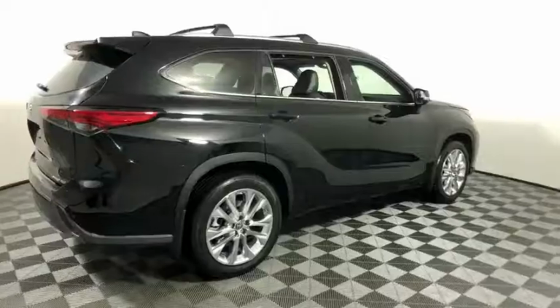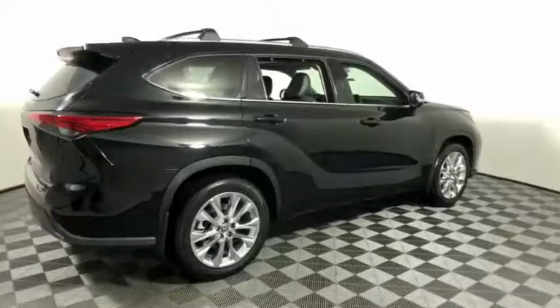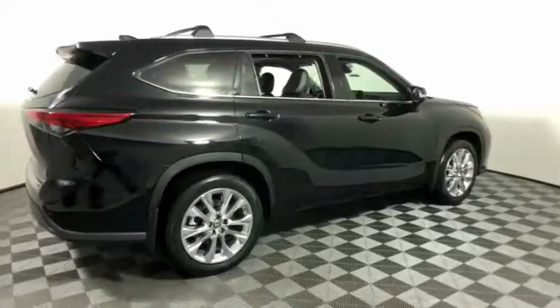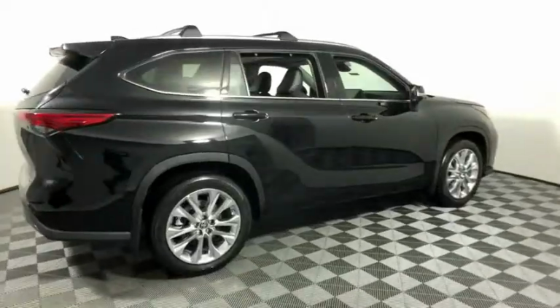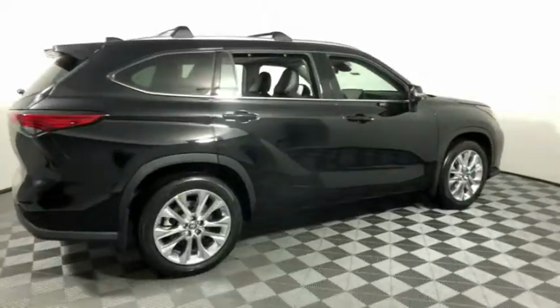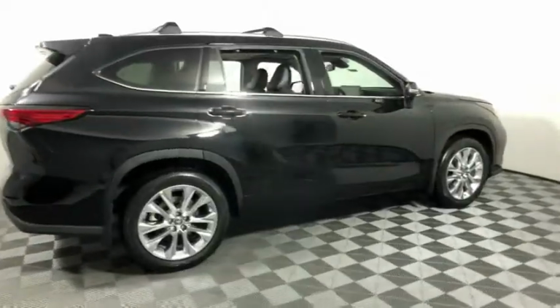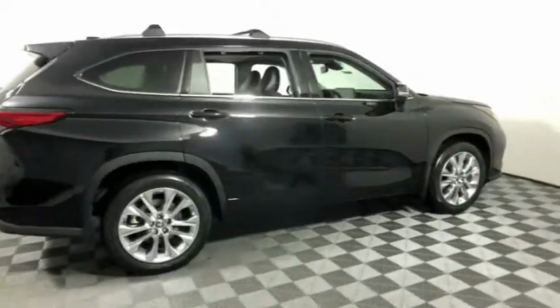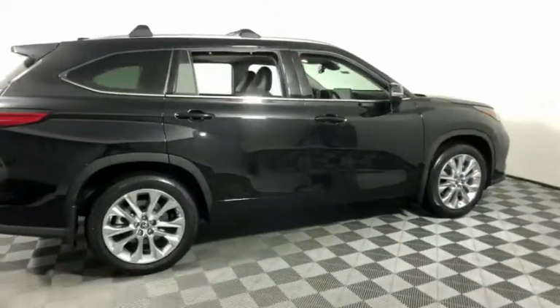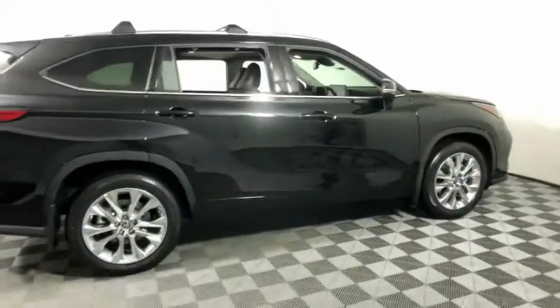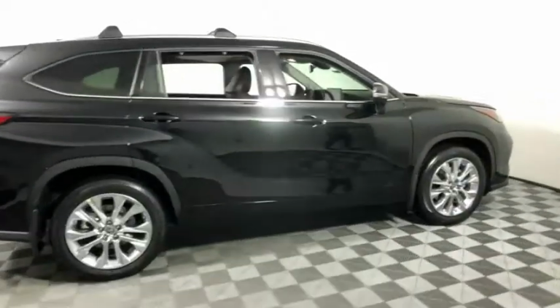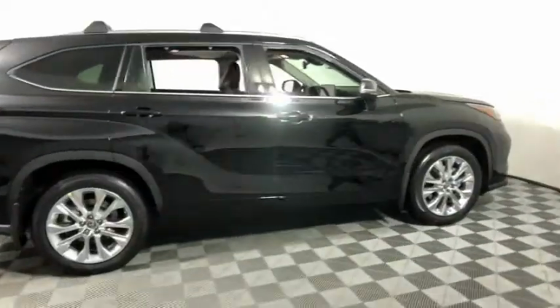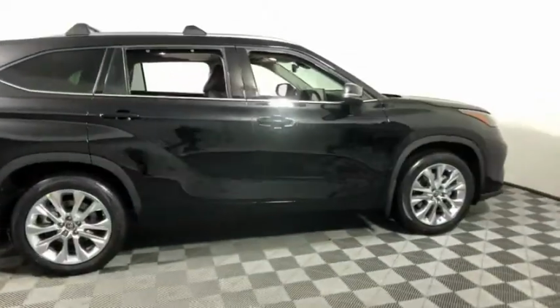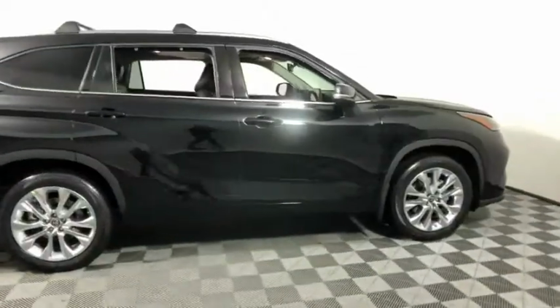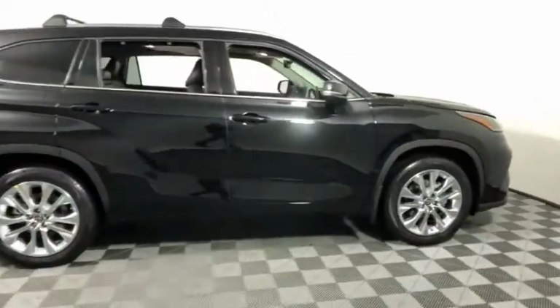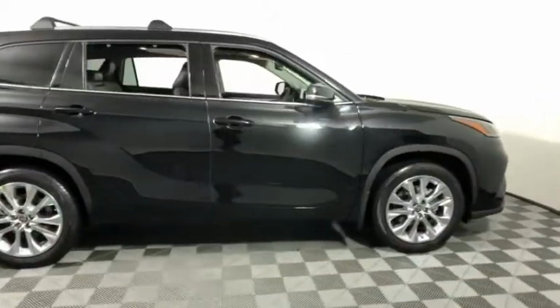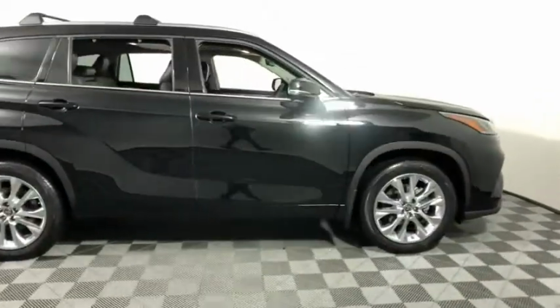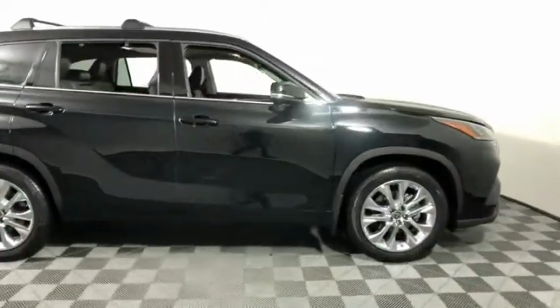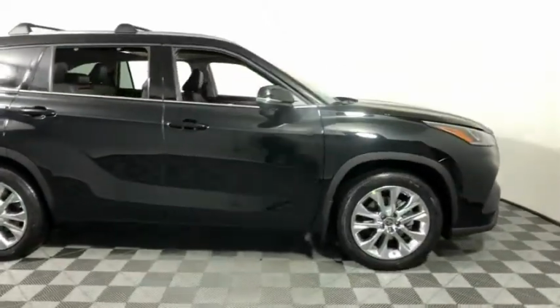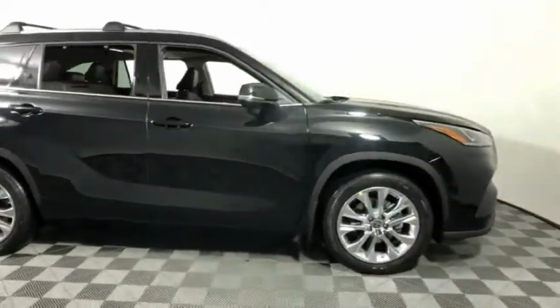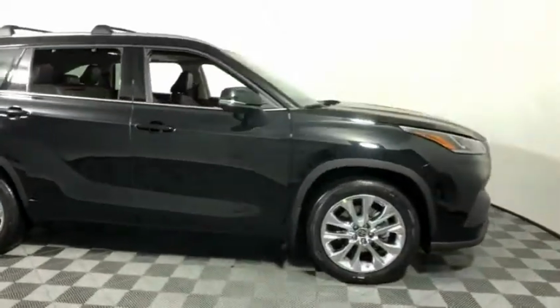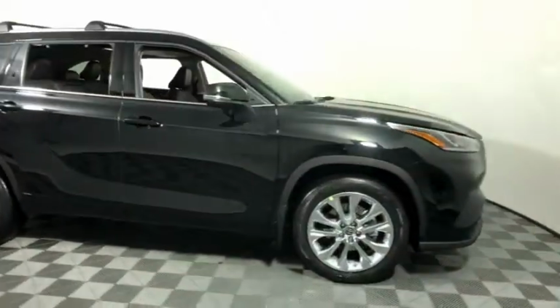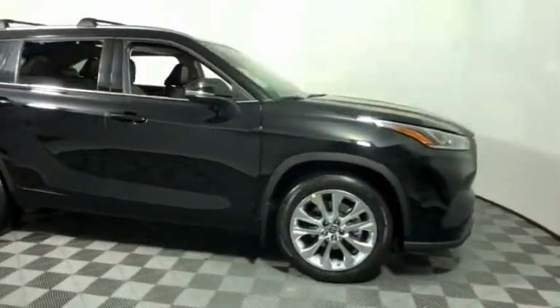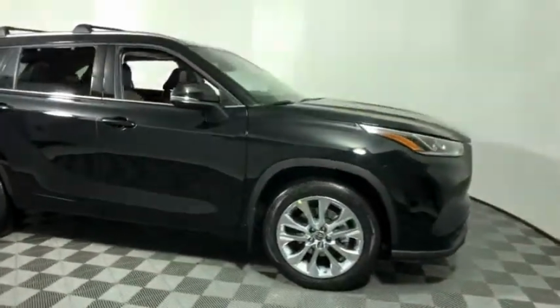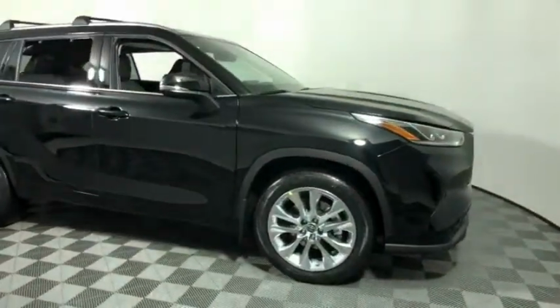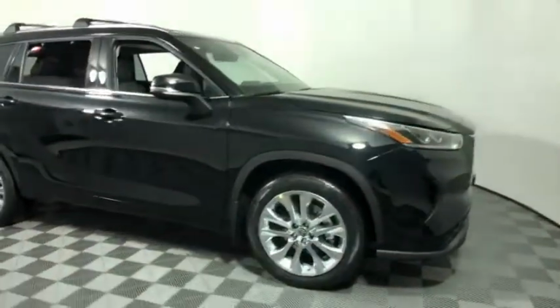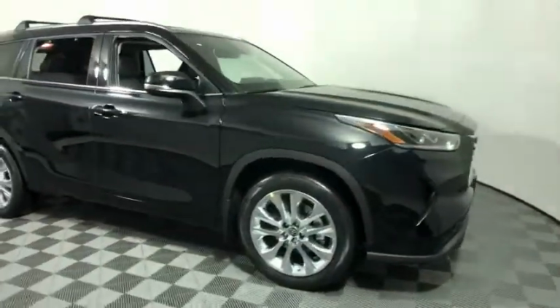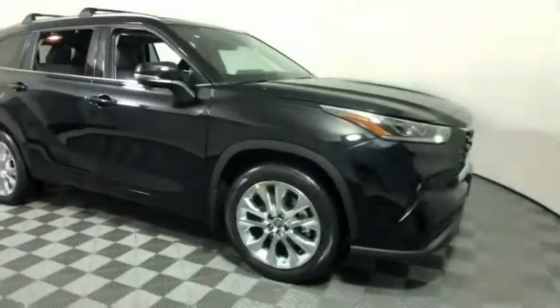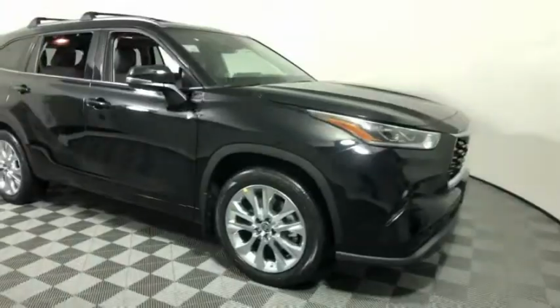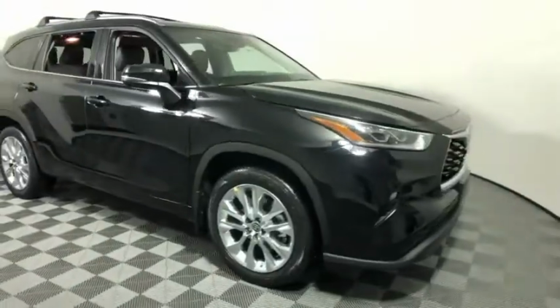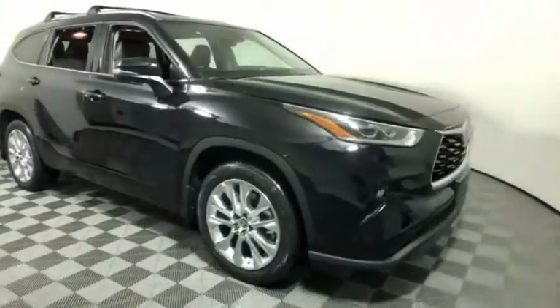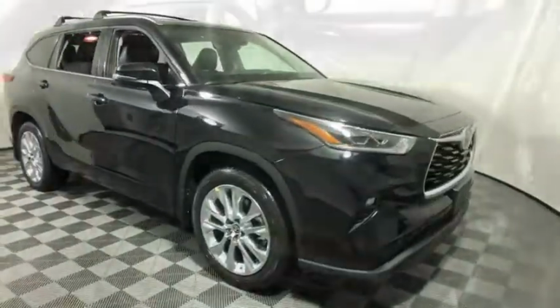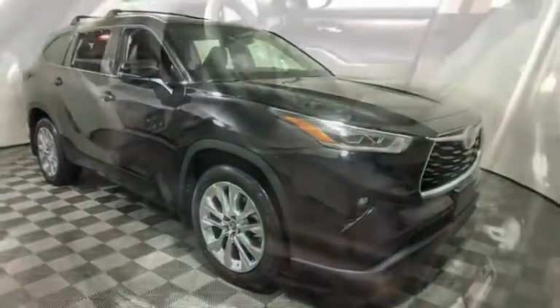You are going to love the 2021 Toyota Highlander. The Highlander is the SUV that's thought of everything.